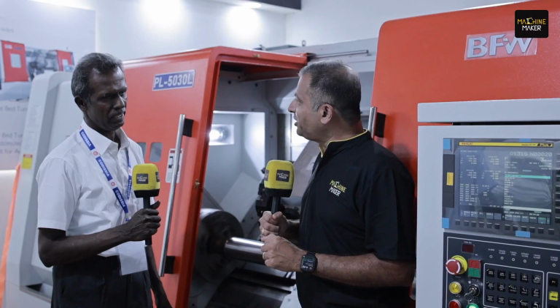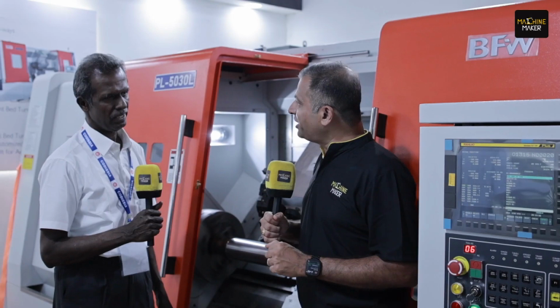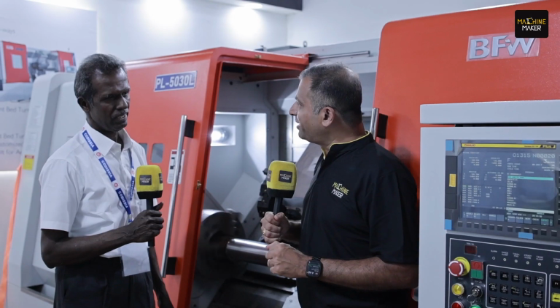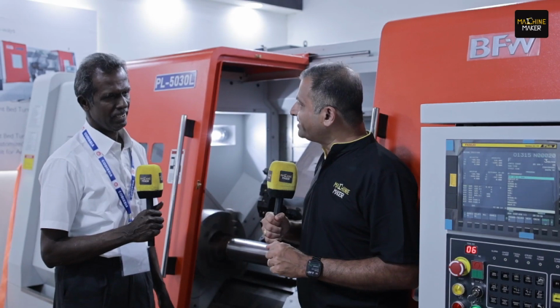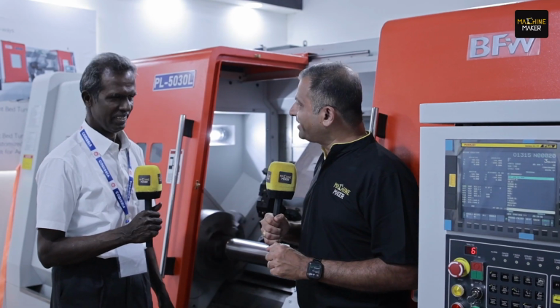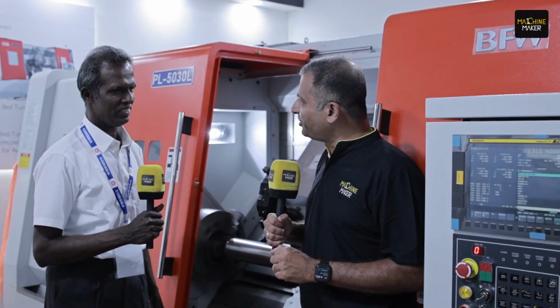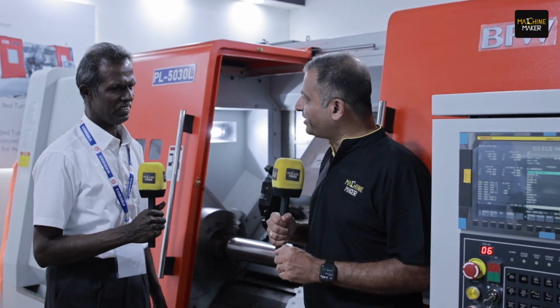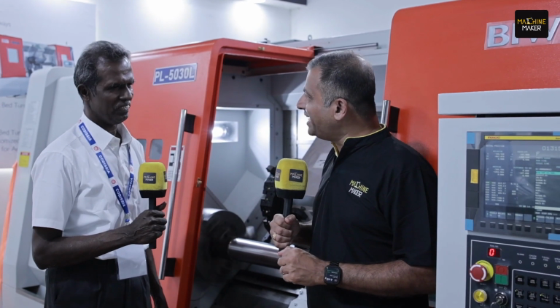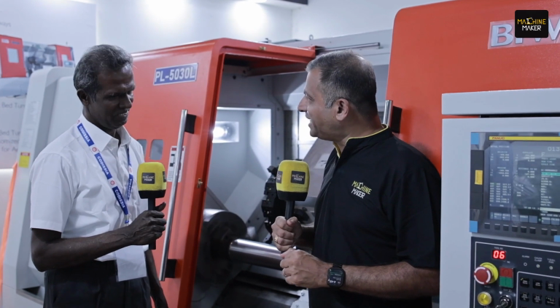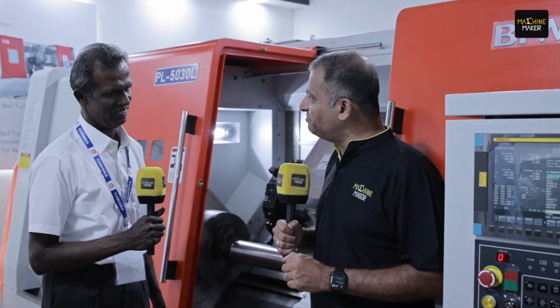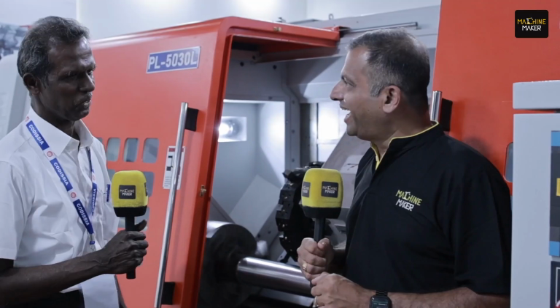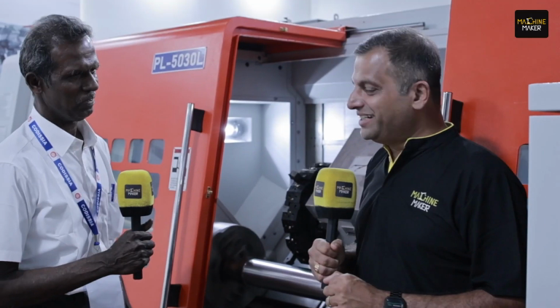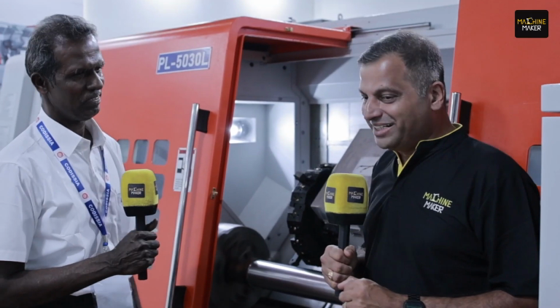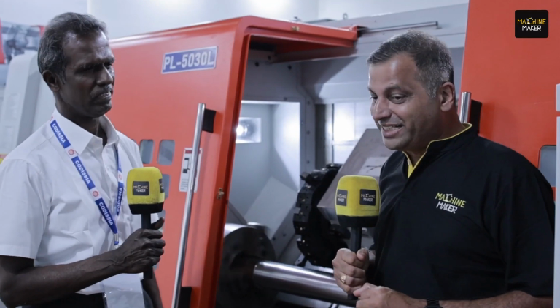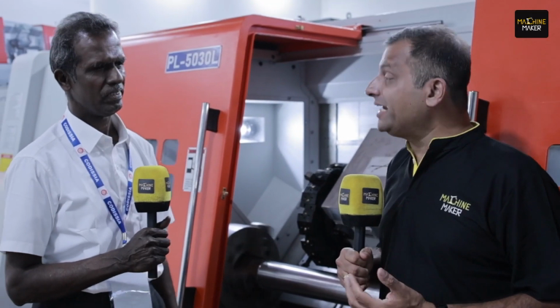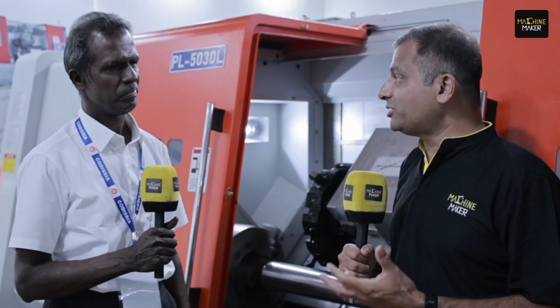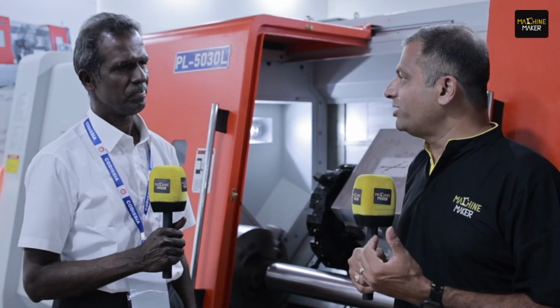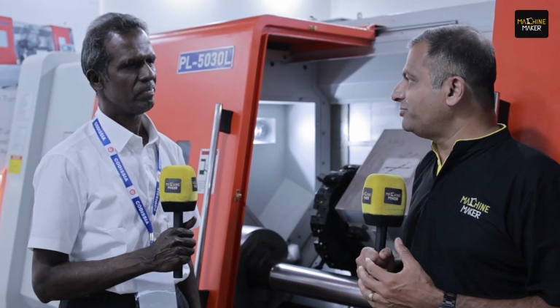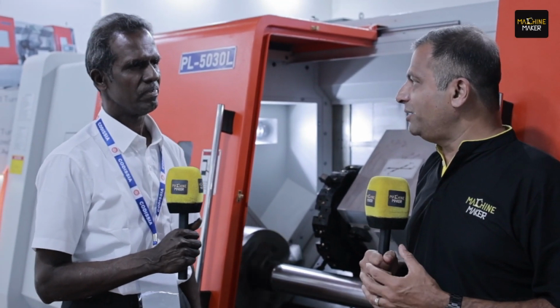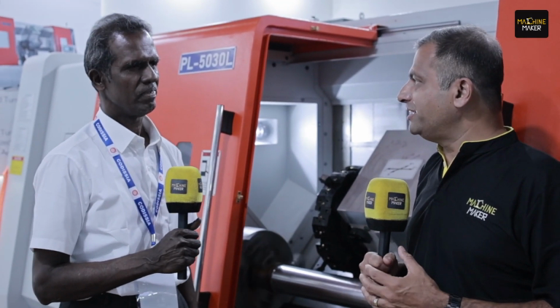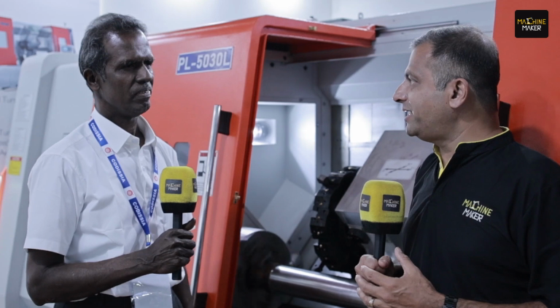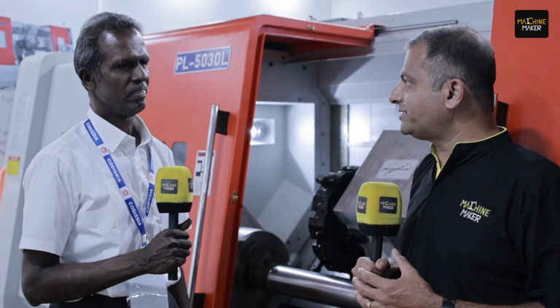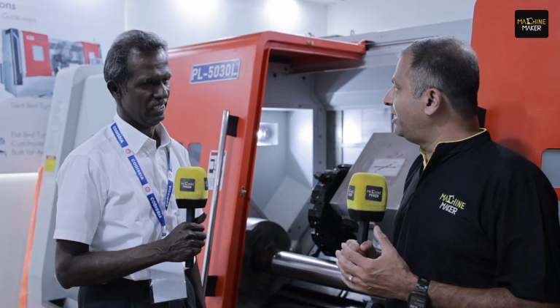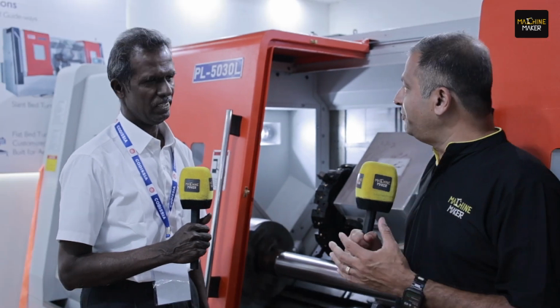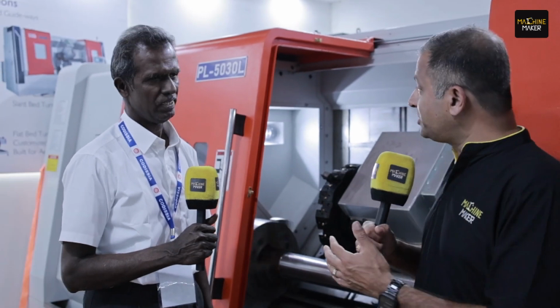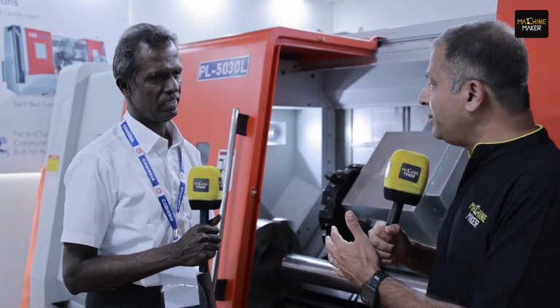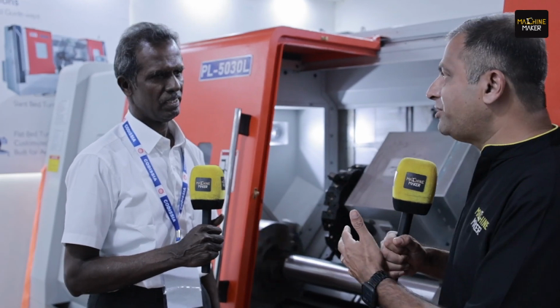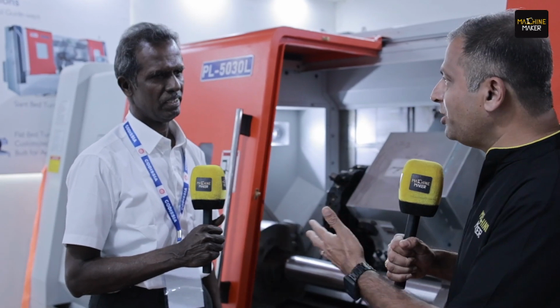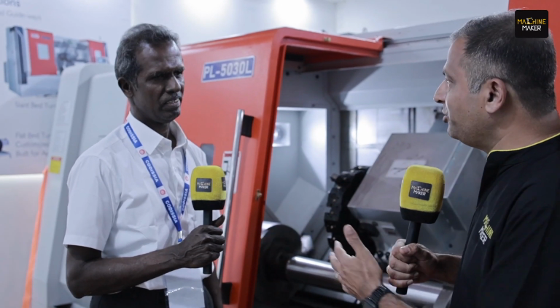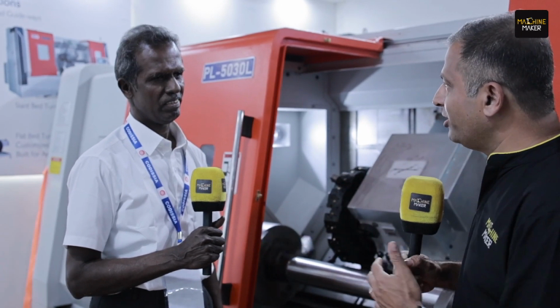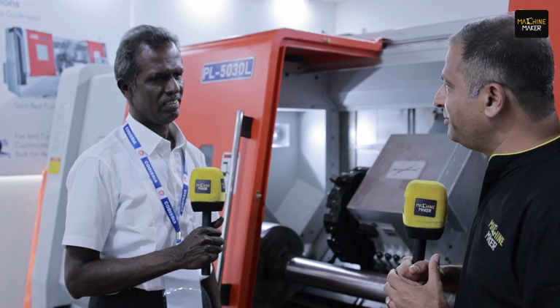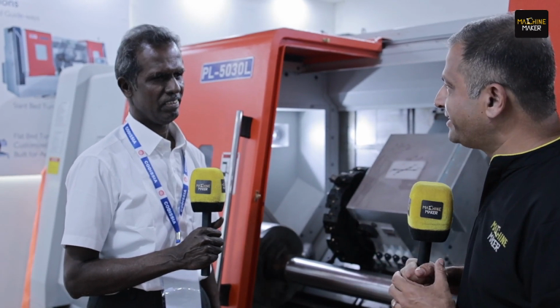Thank you Nanmaran sir for your time and for sharing these valuable insights. We wish BFW and you all the very best.